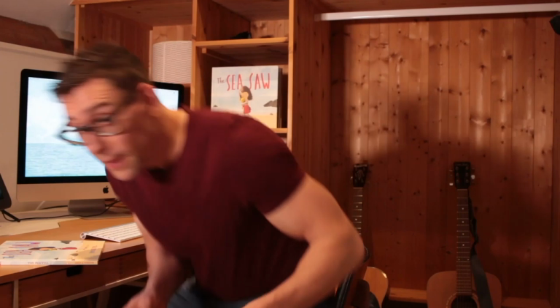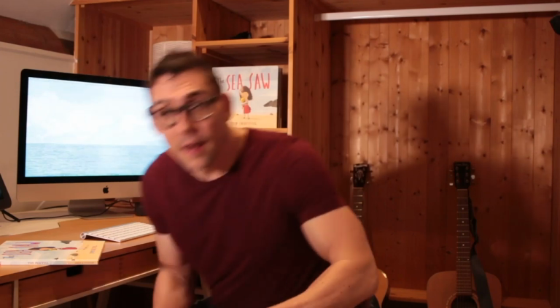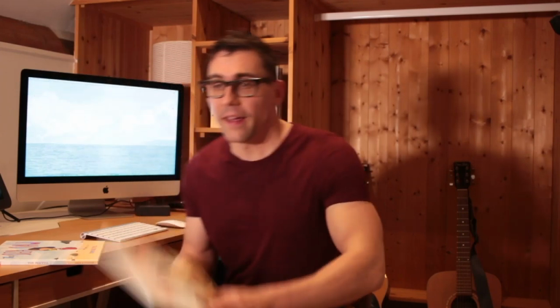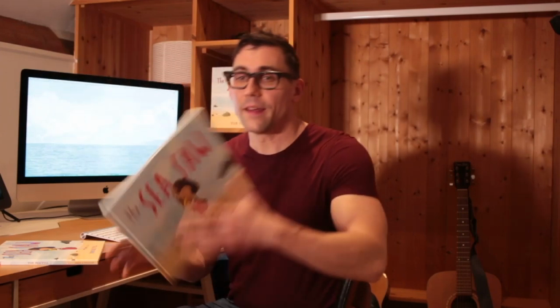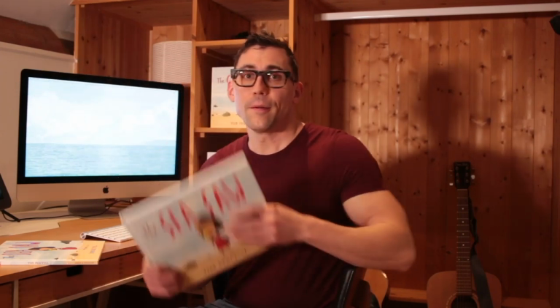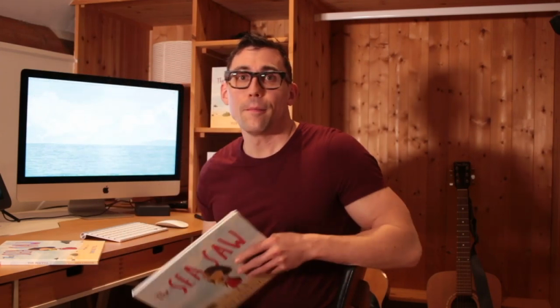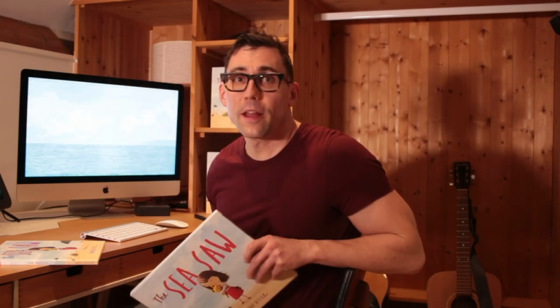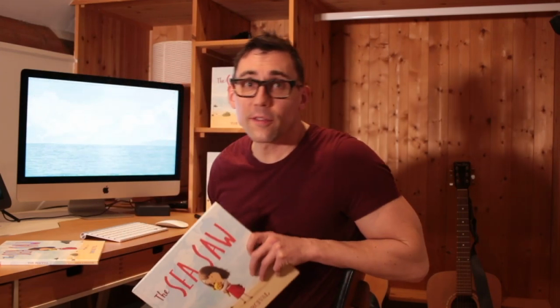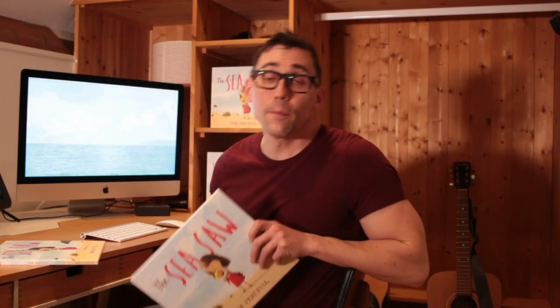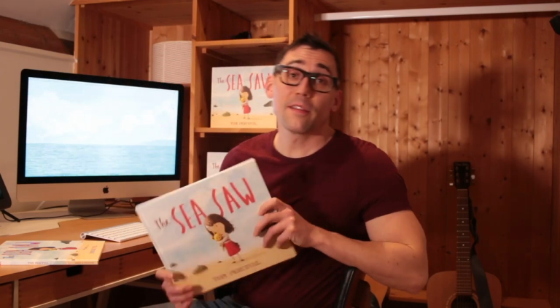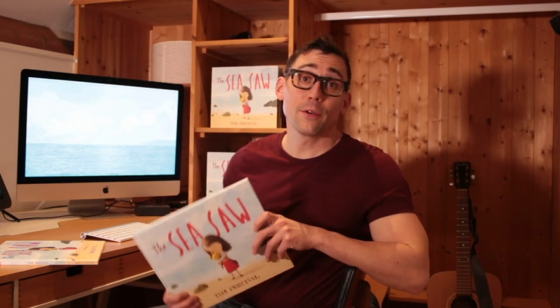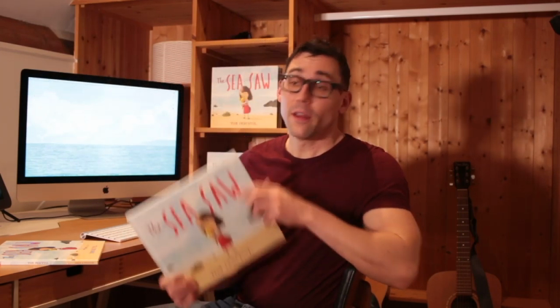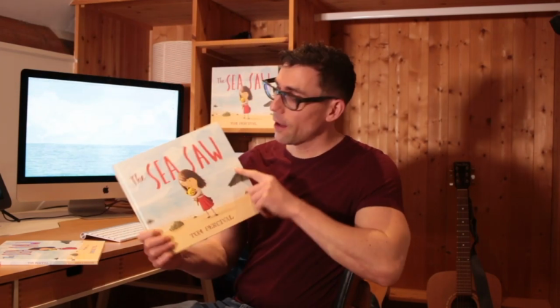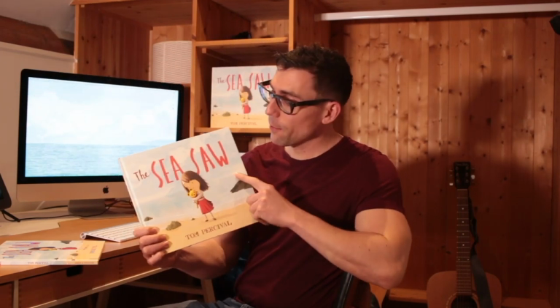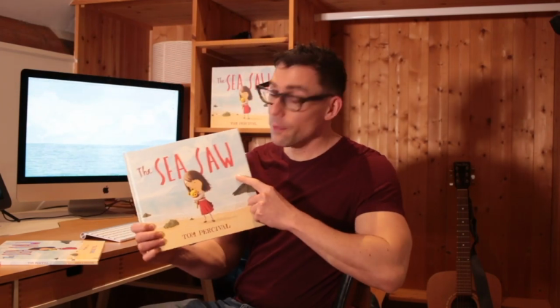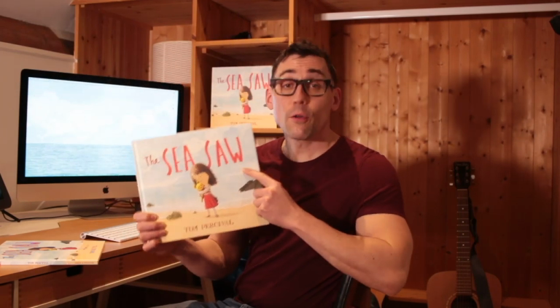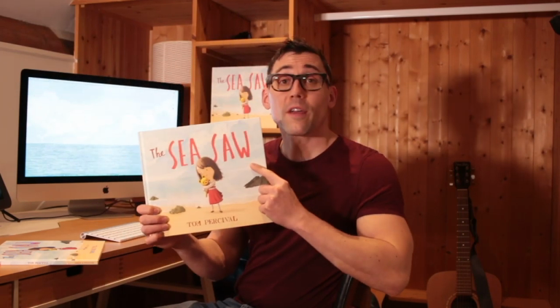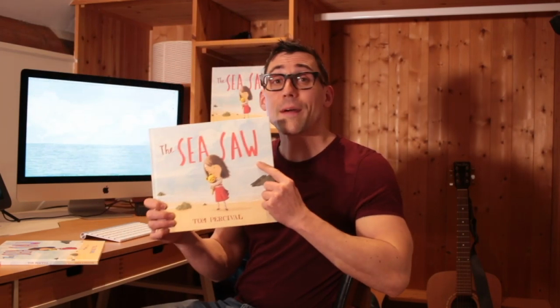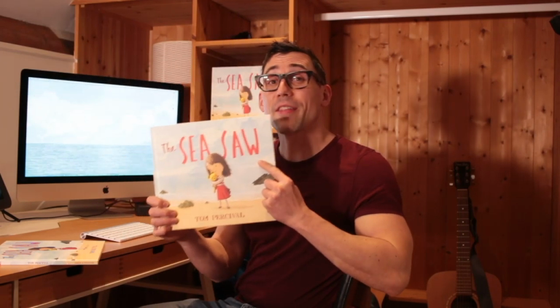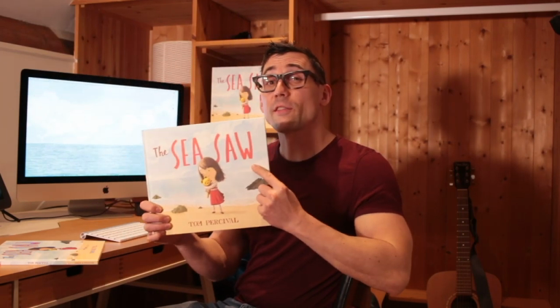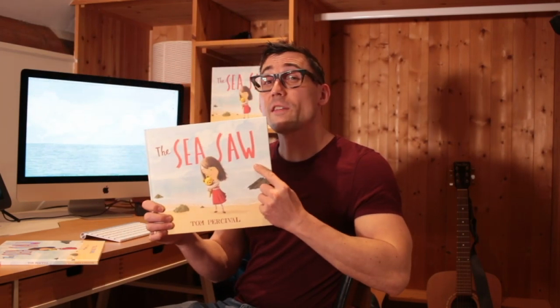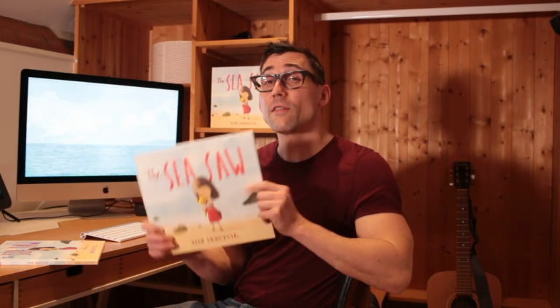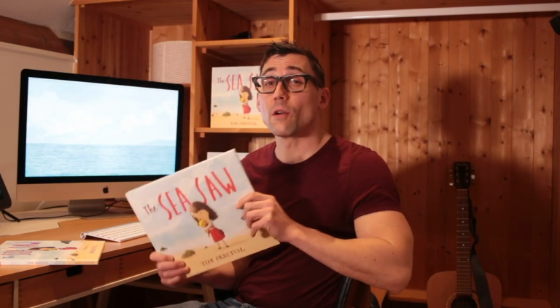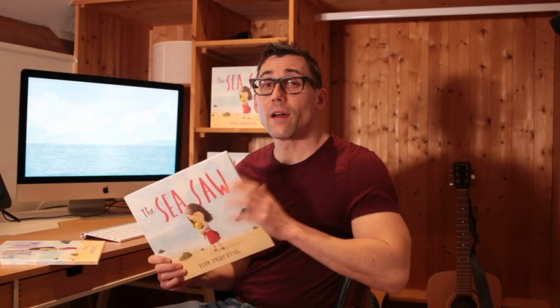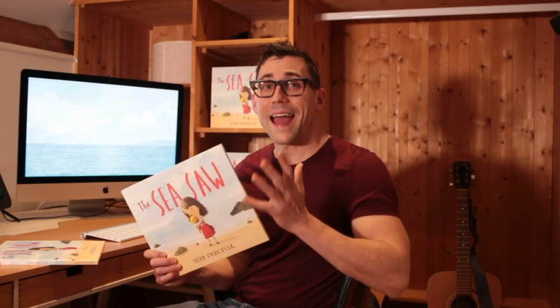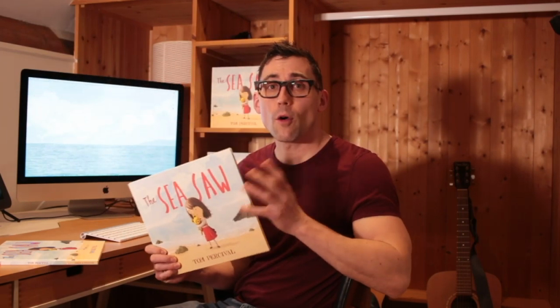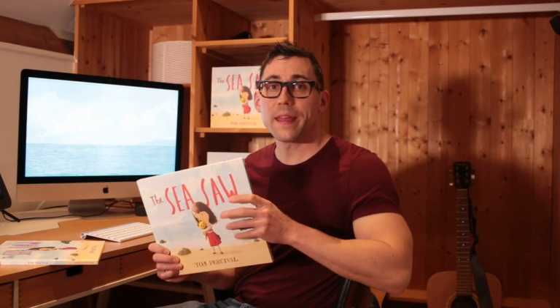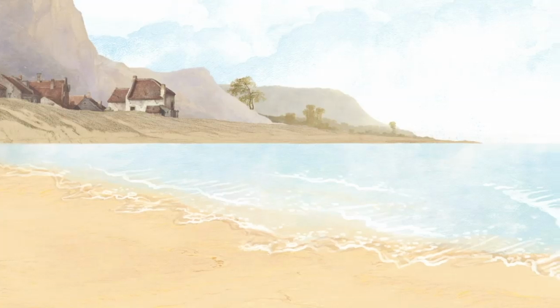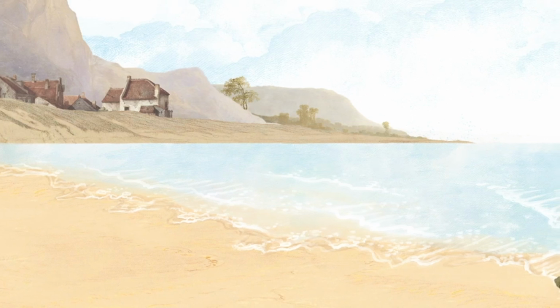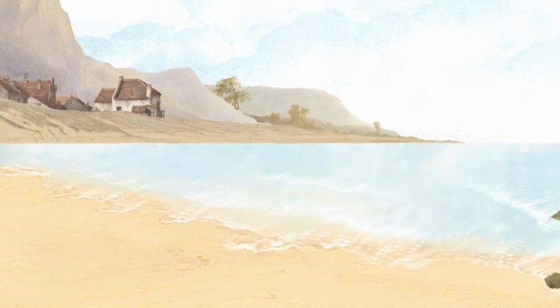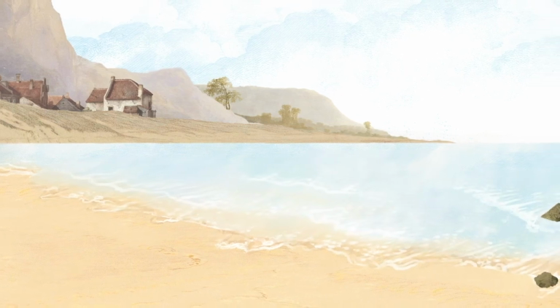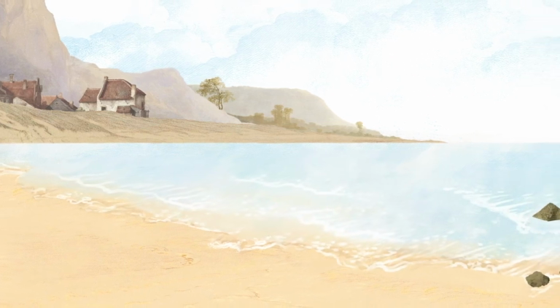Hi, my name's Tom Percival and I'm going to be talking about the sea saw and how I made the artwork for it.